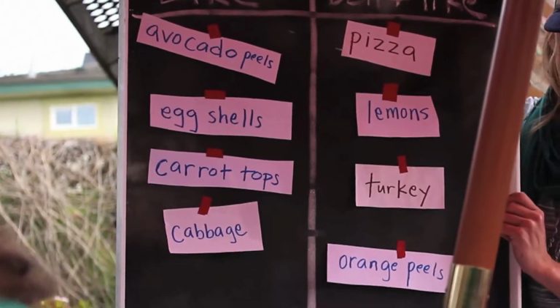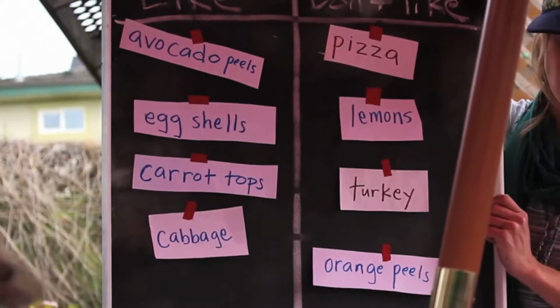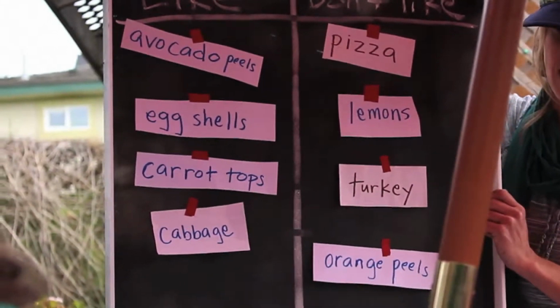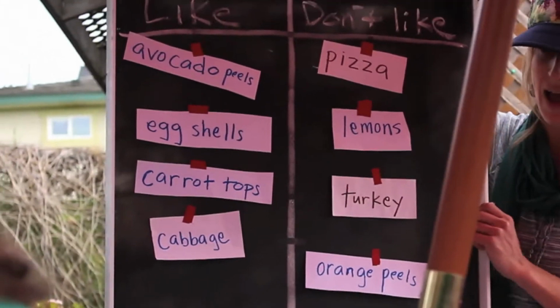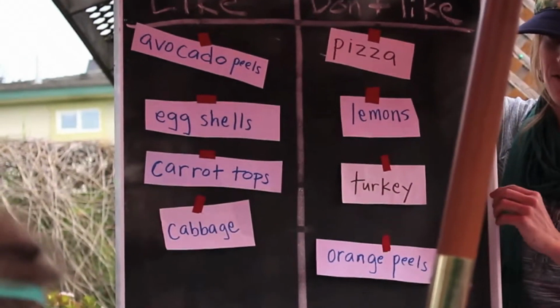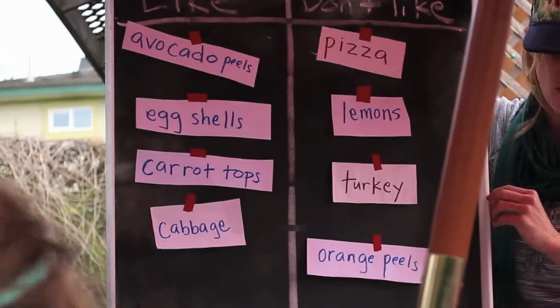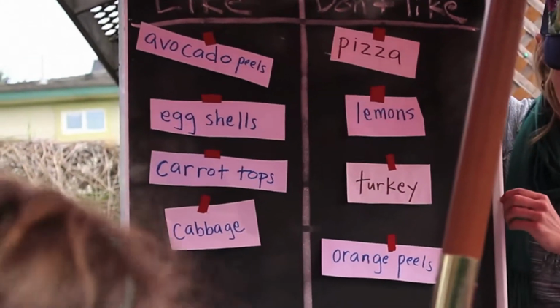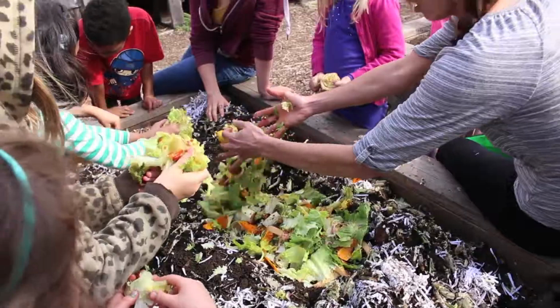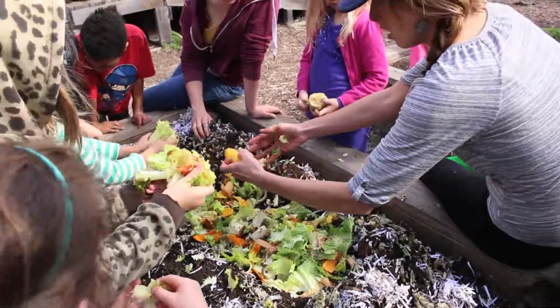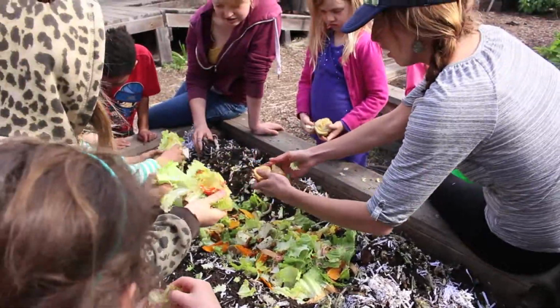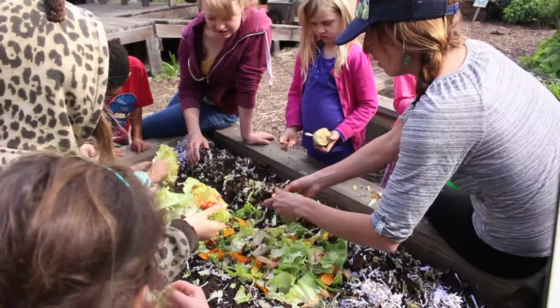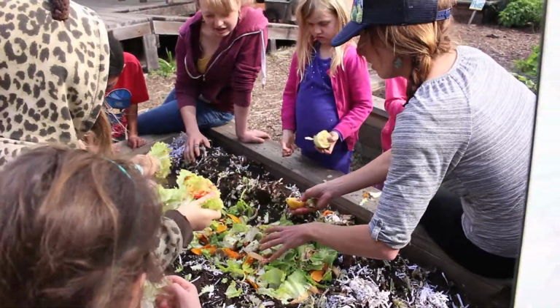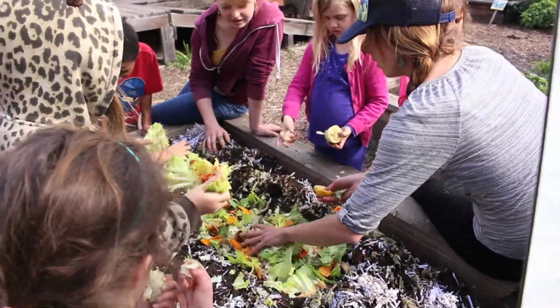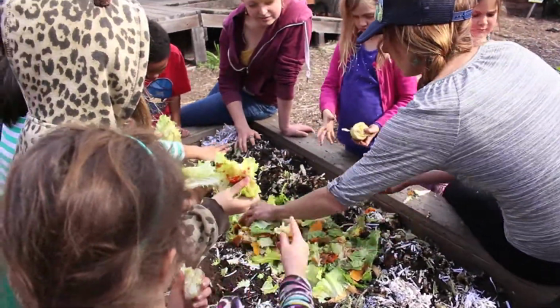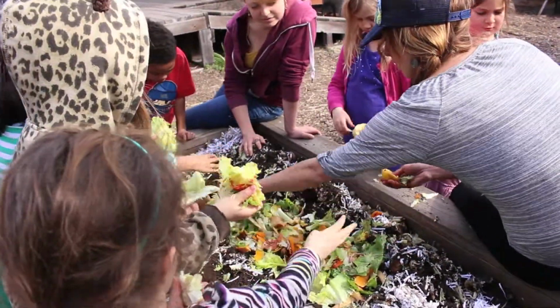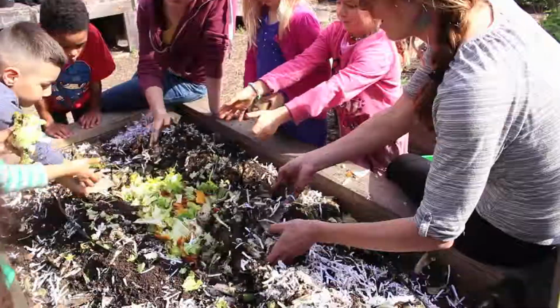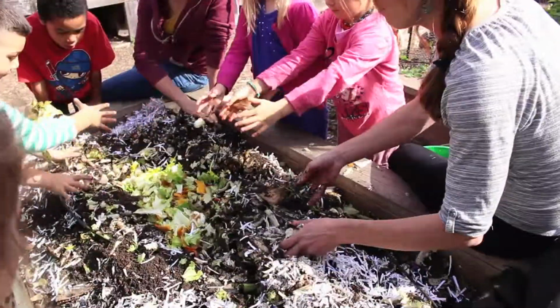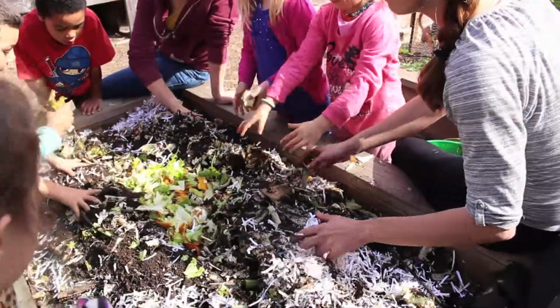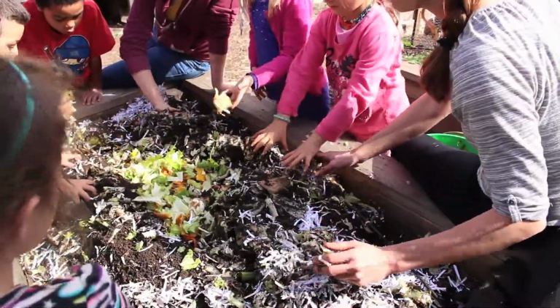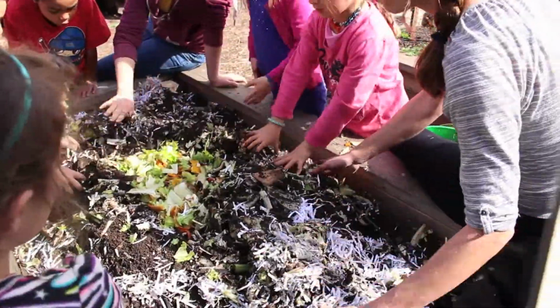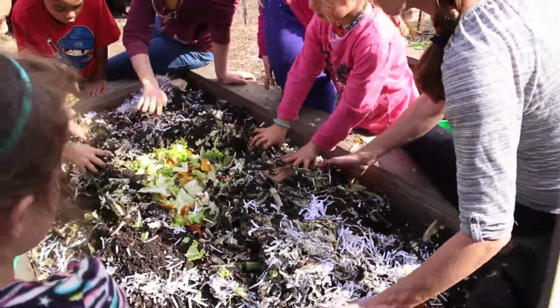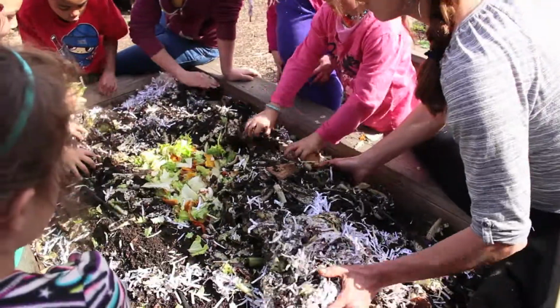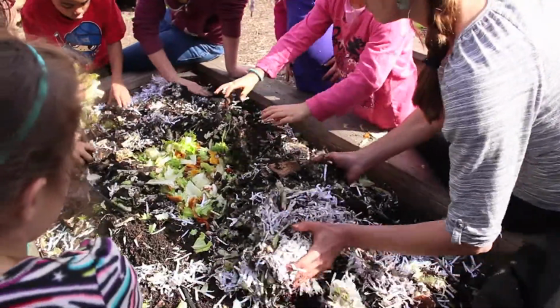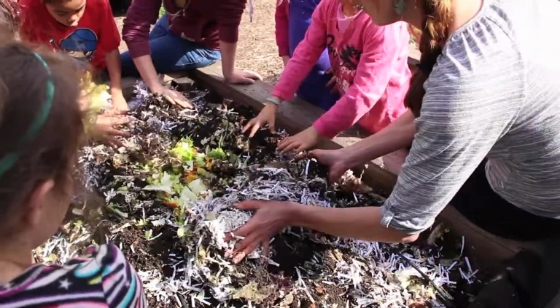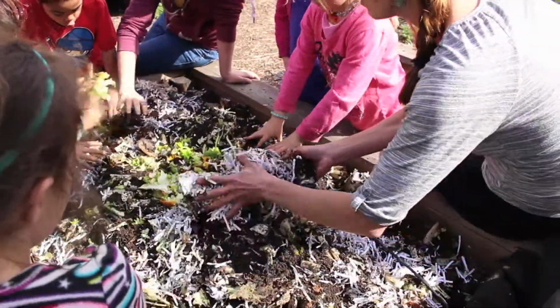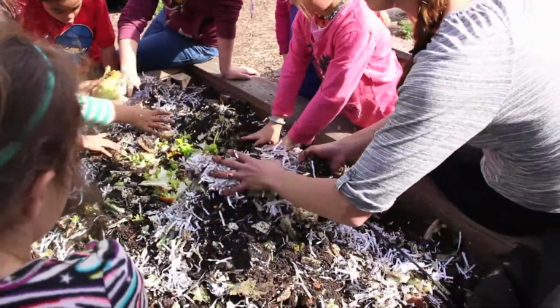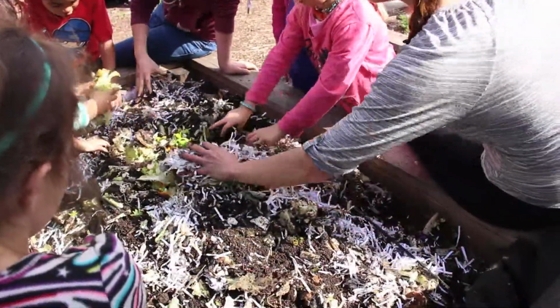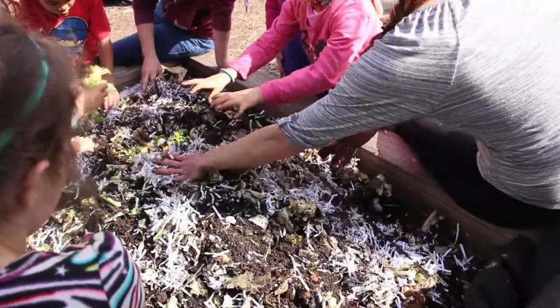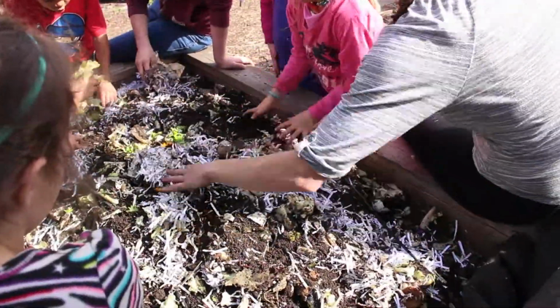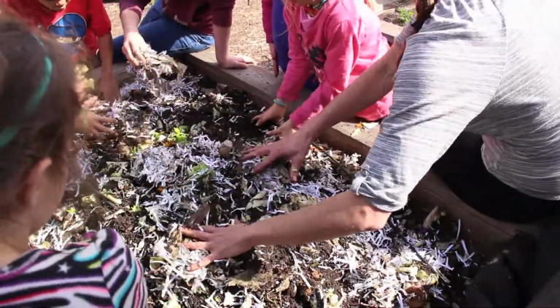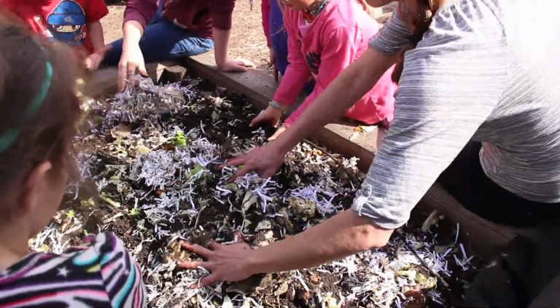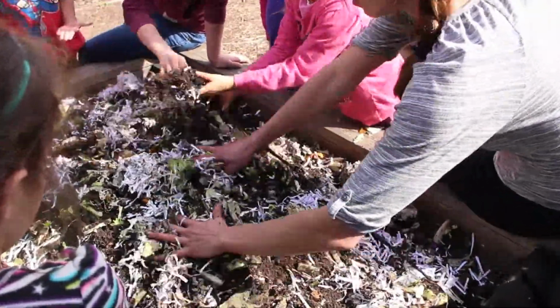We fed the worms a big meal full of foods, and we covered the worms back up and wished them good luck, because we won't see them for a few weeks.